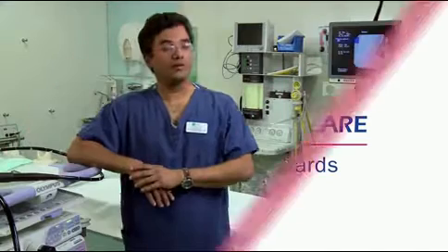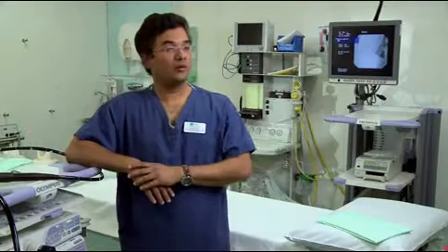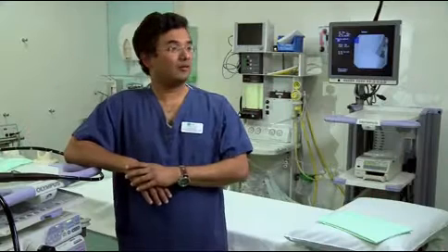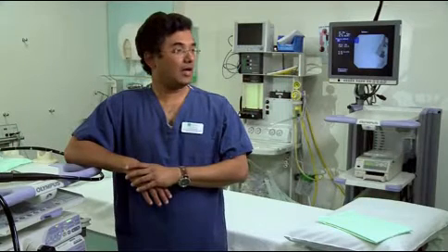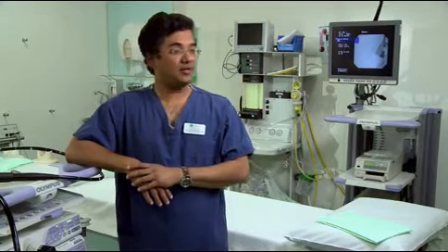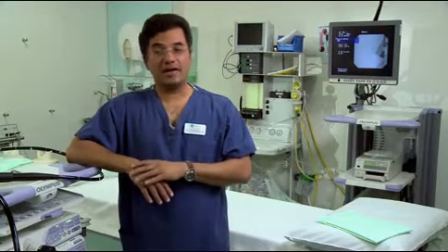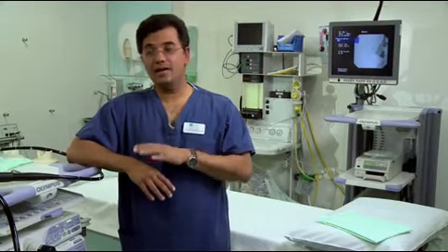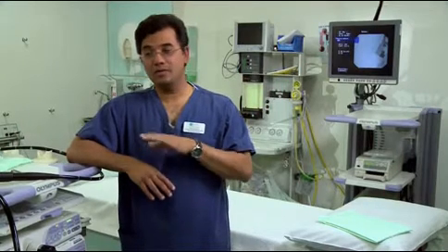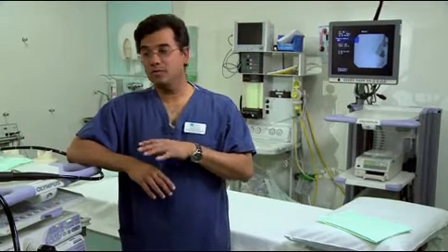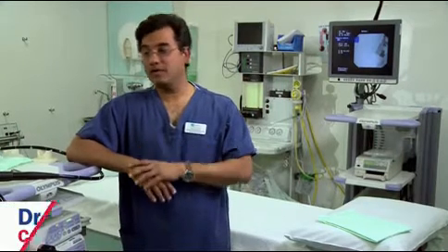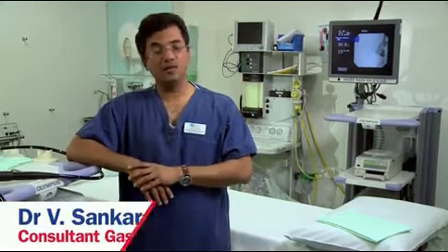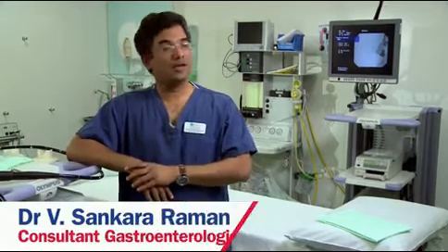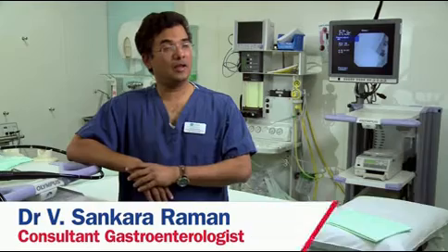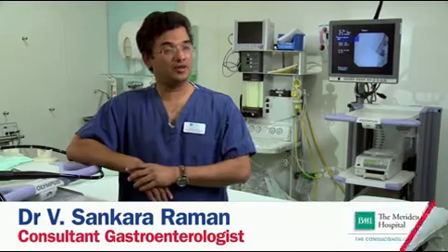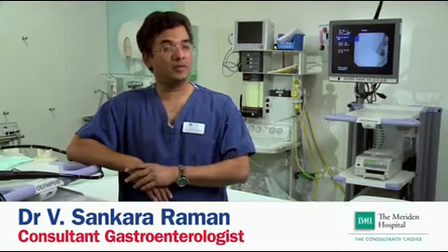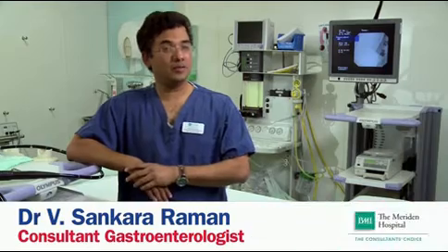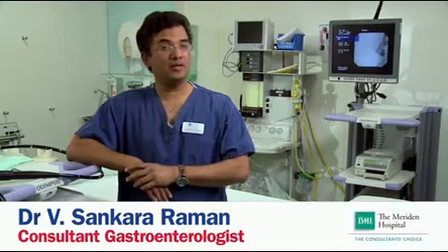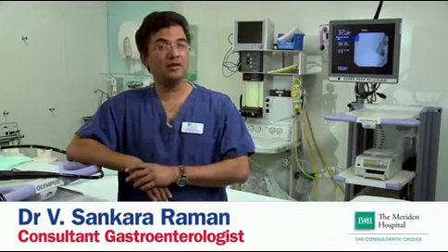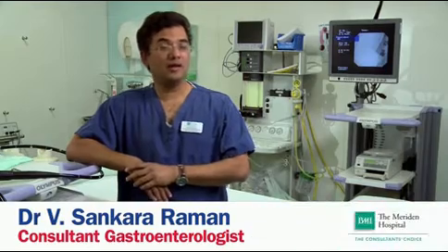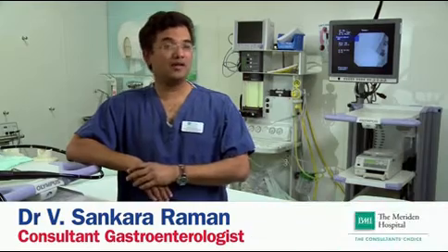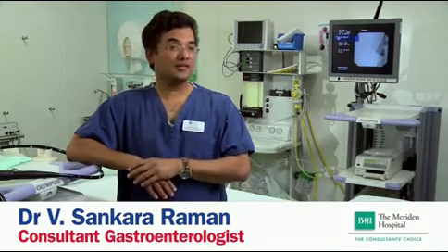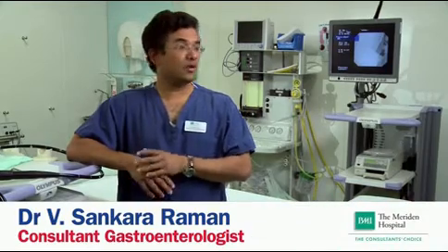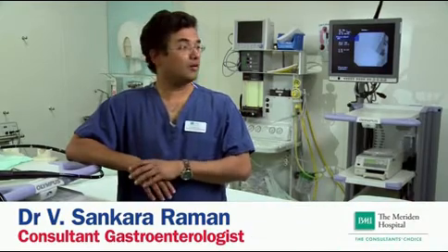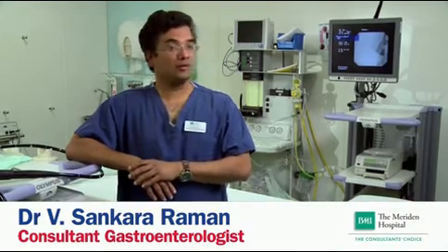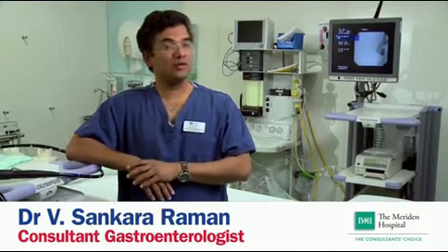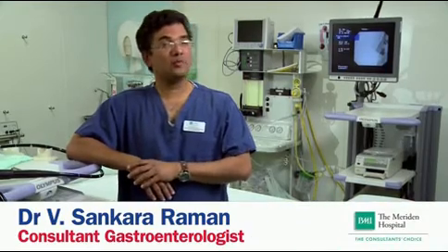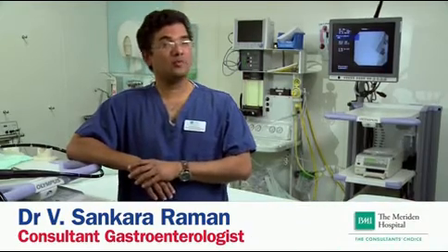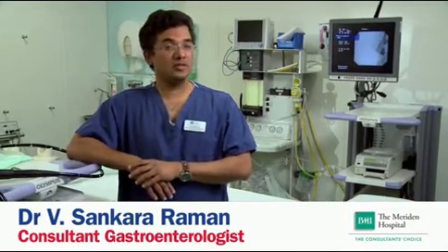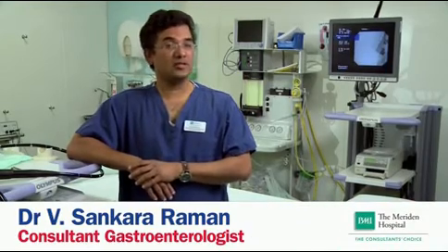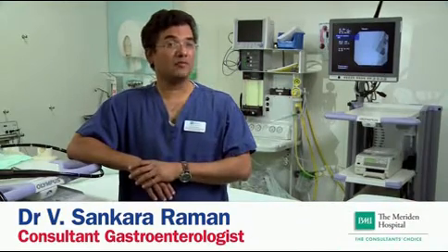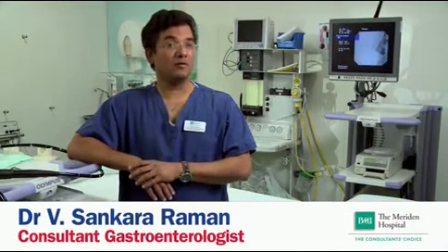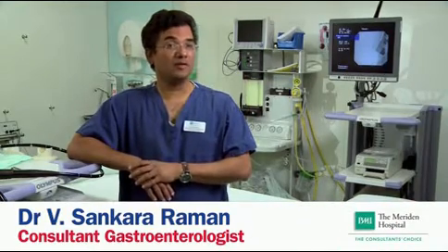We are actually standing at the moment in the endoscopy suite and this is where all the endoscopy procedures are performed.